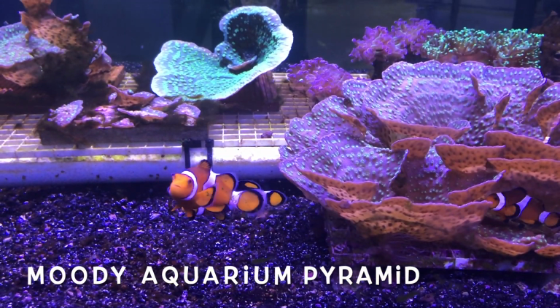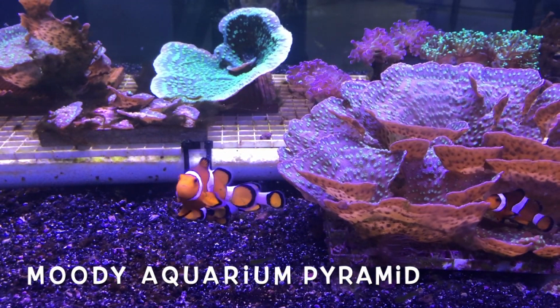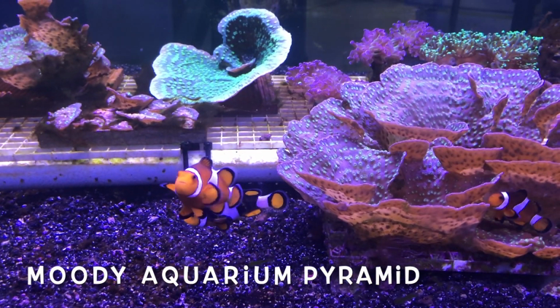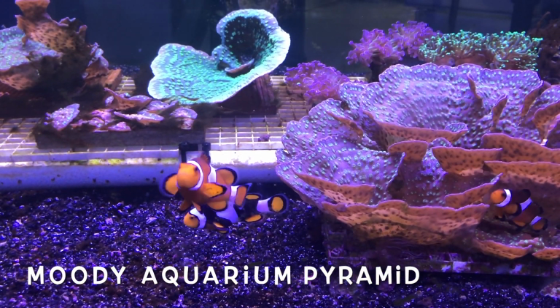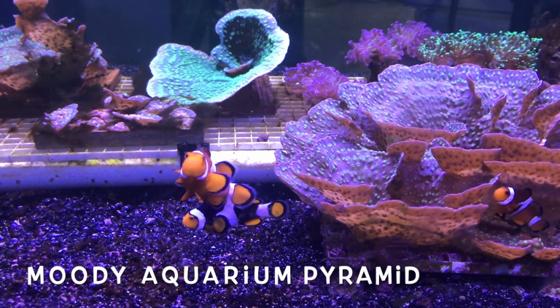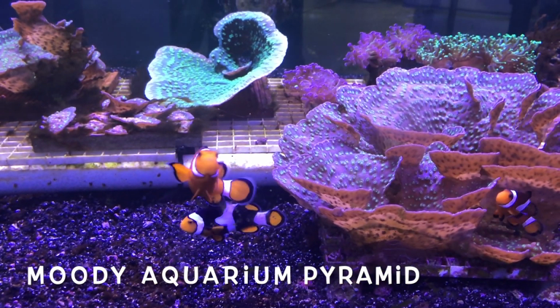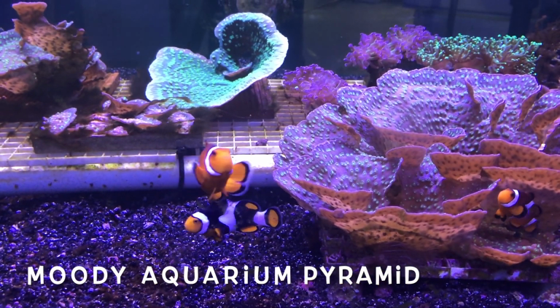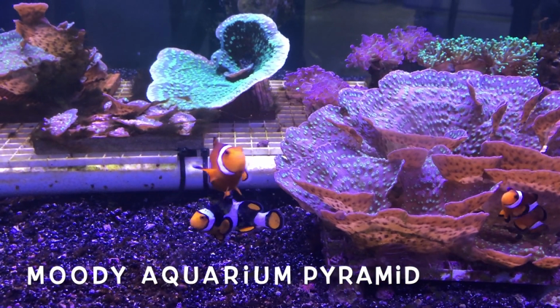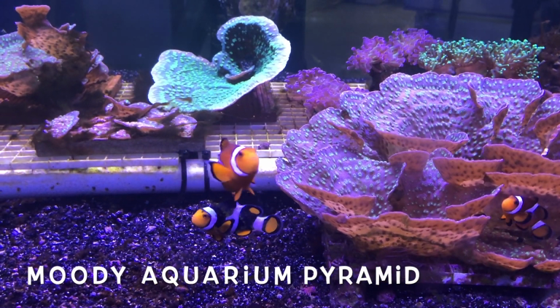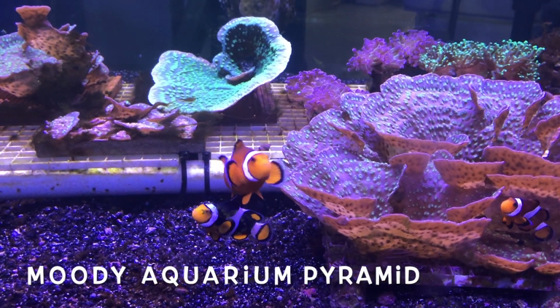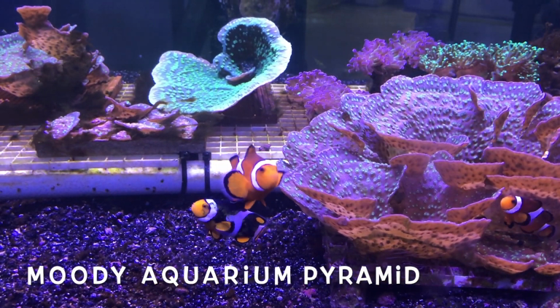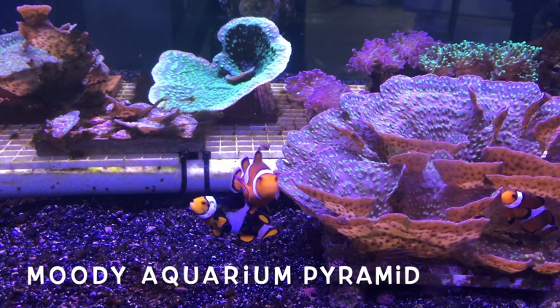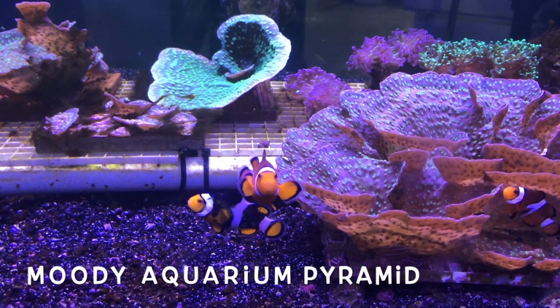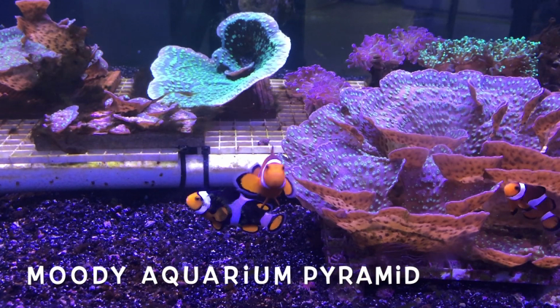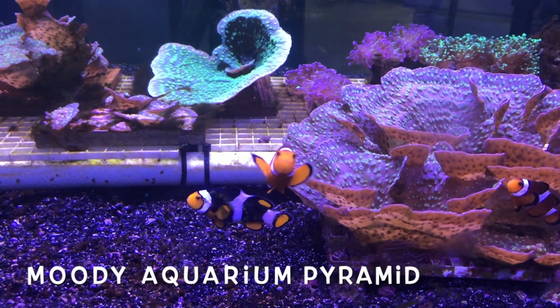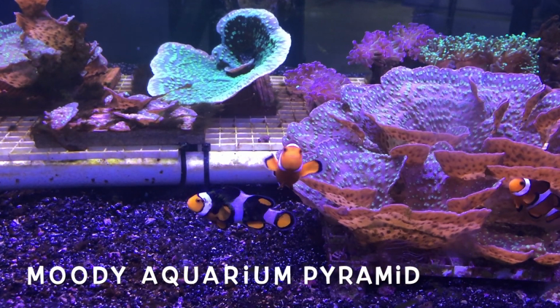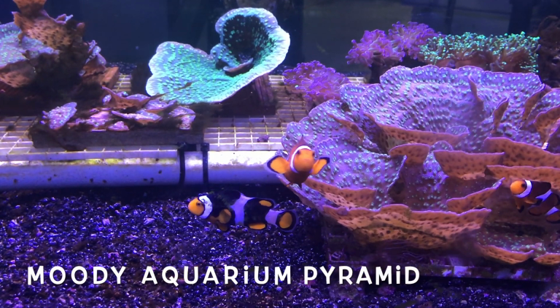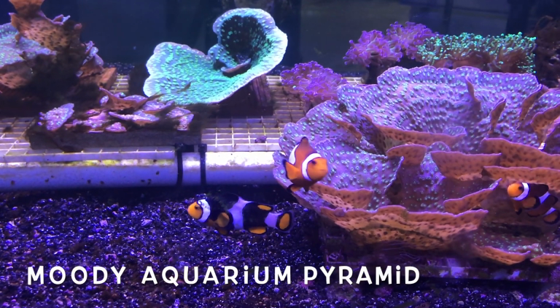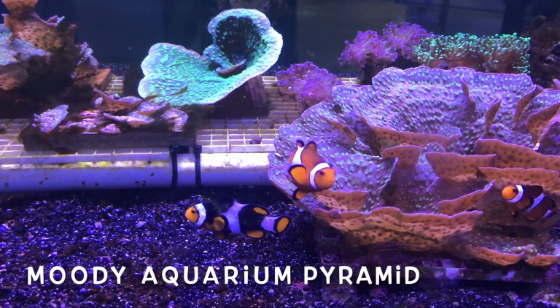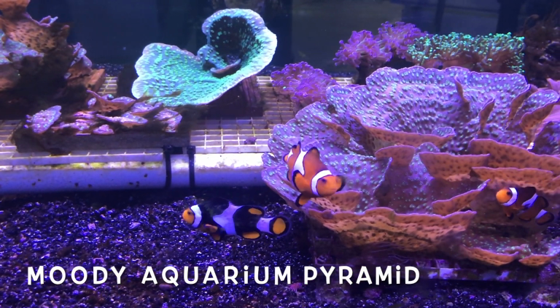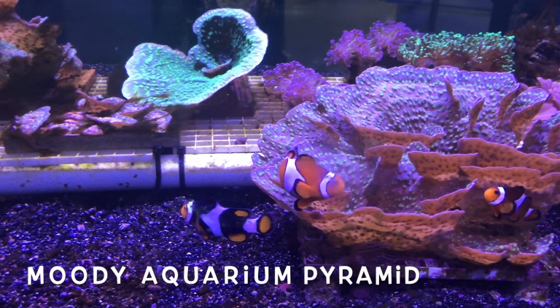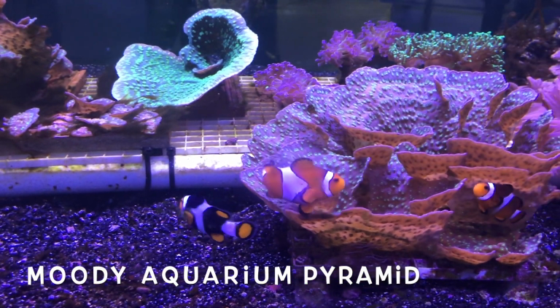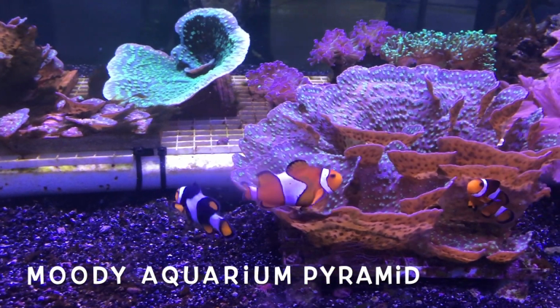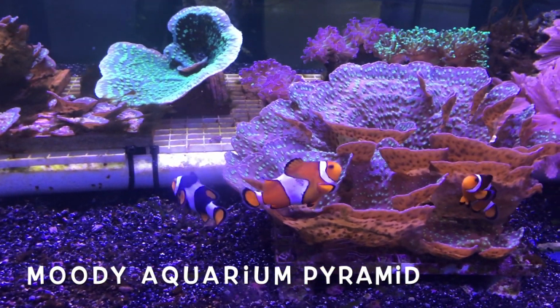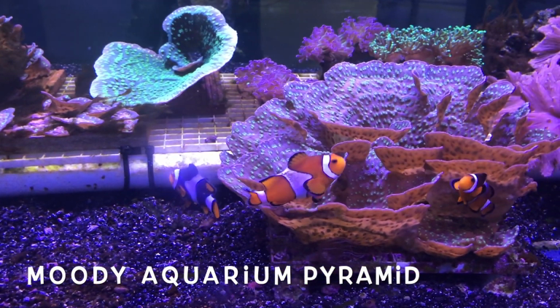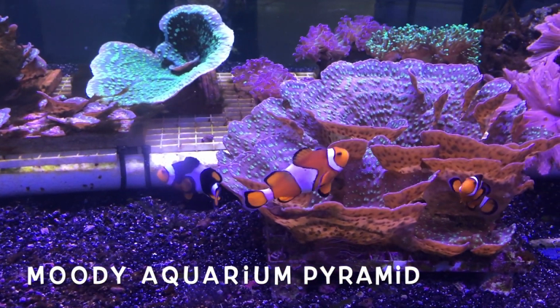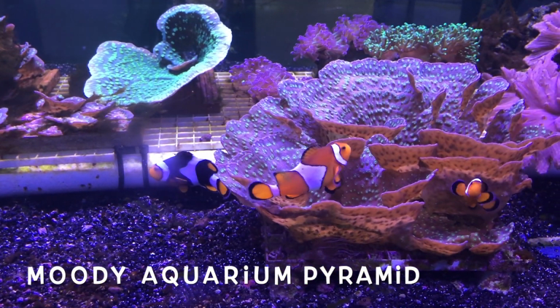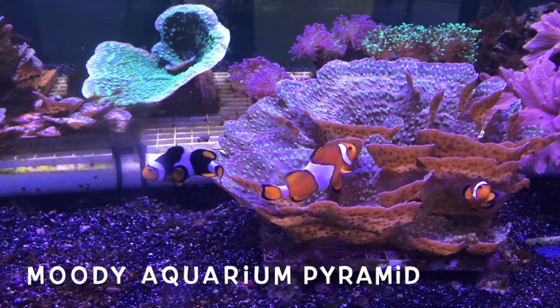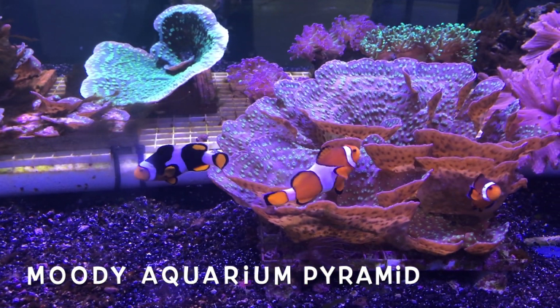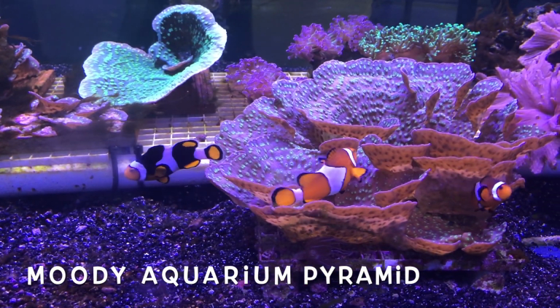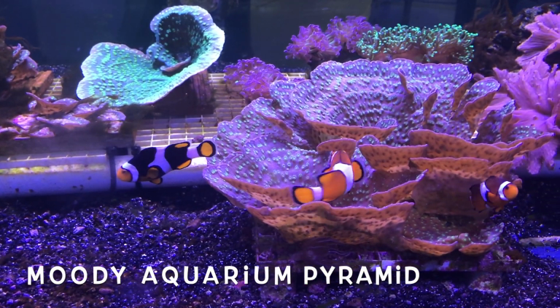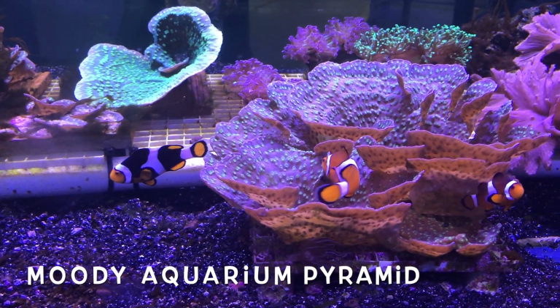And there's your clown fish. Every aquarium now needs to have a clown fish because of that movie.